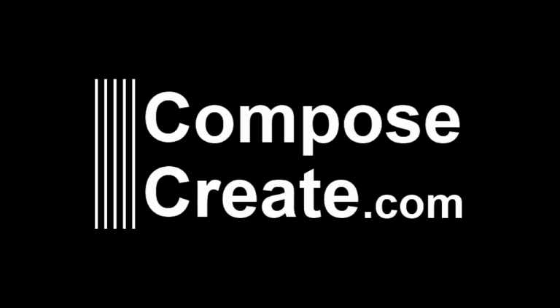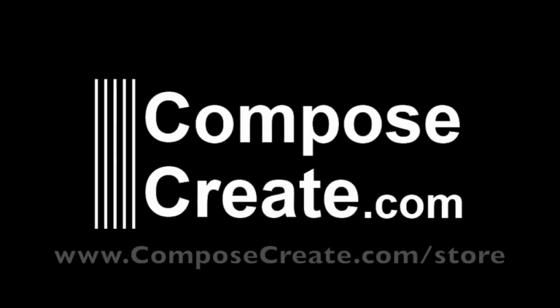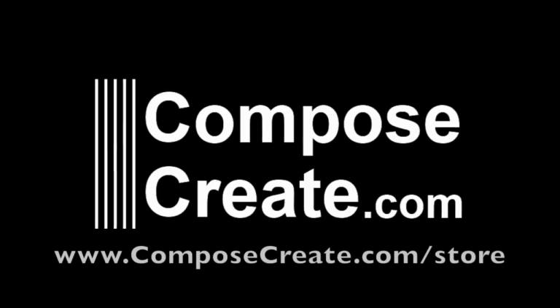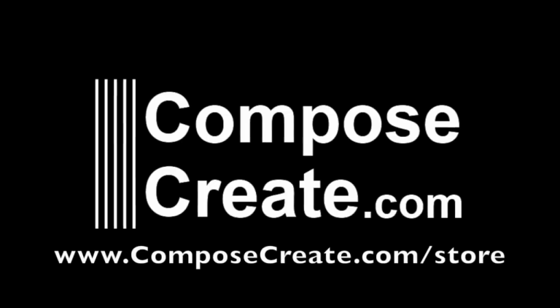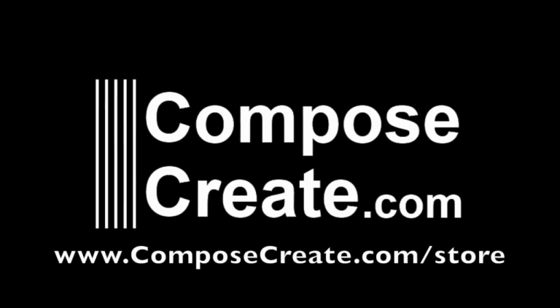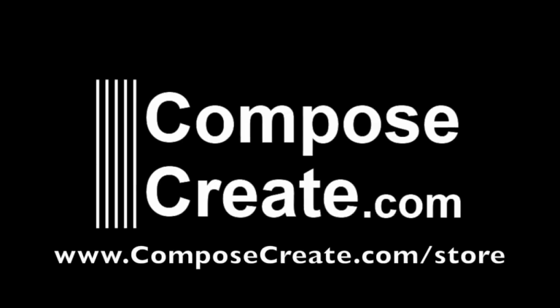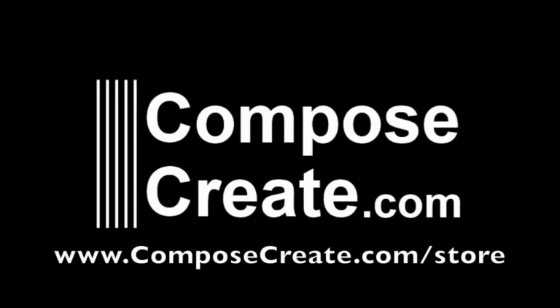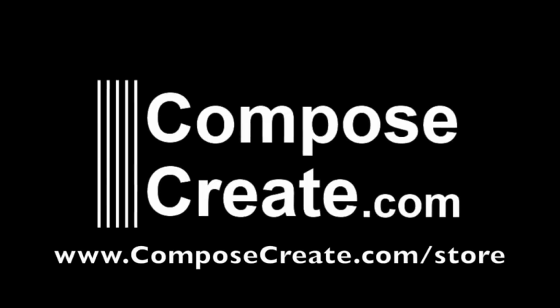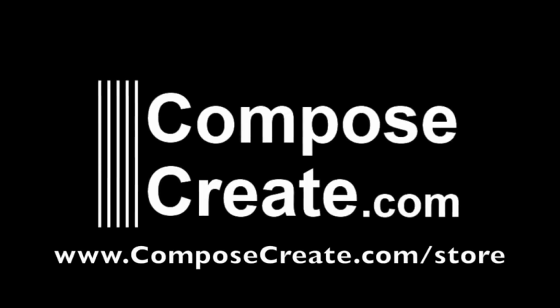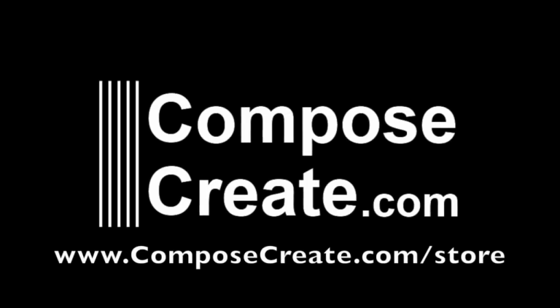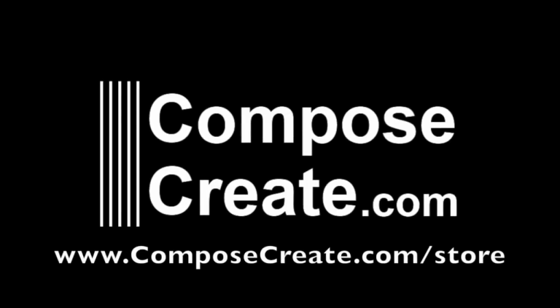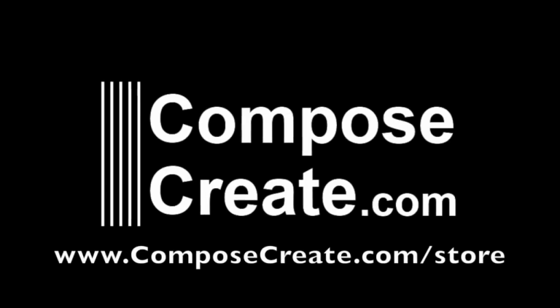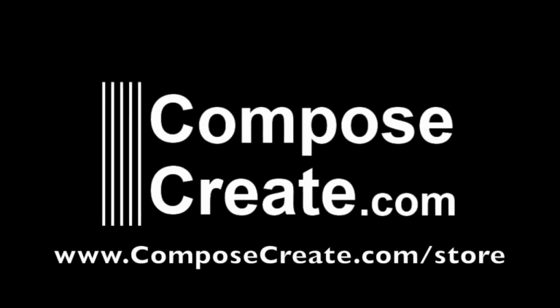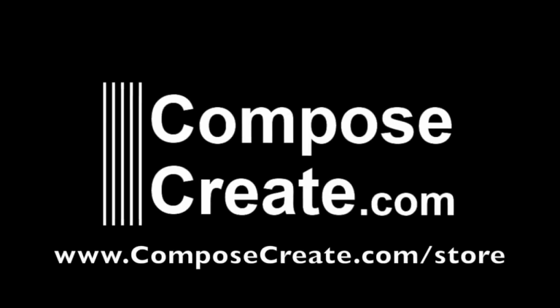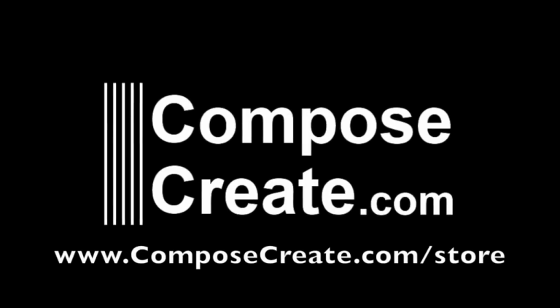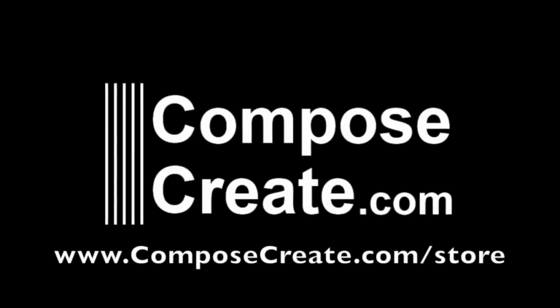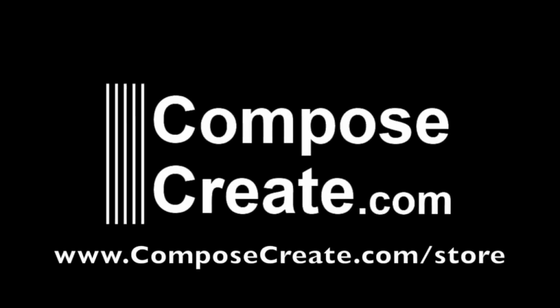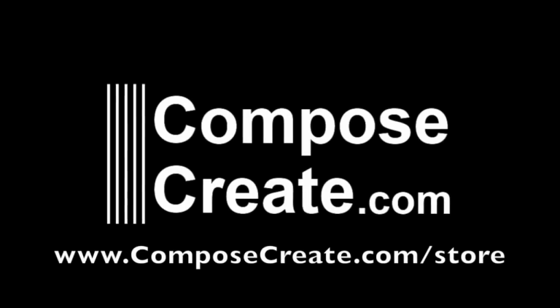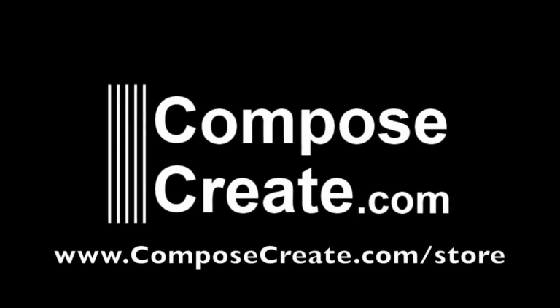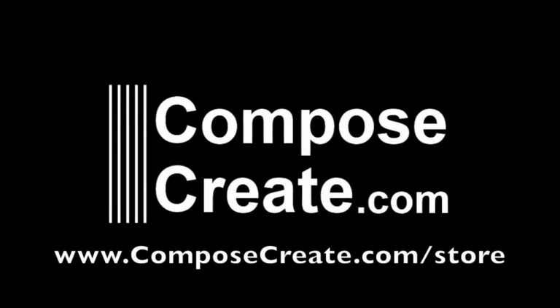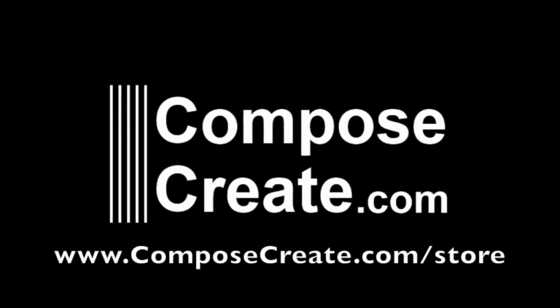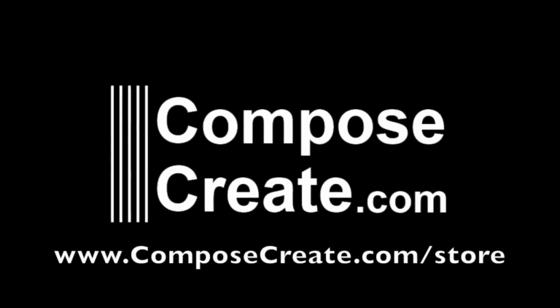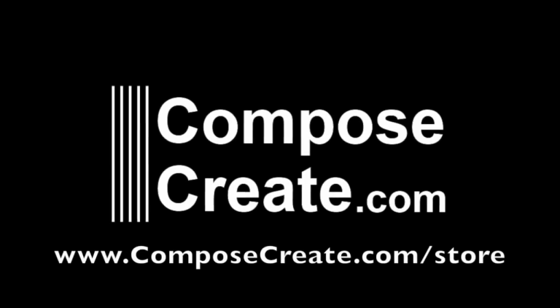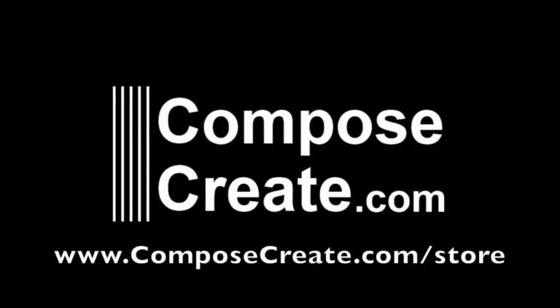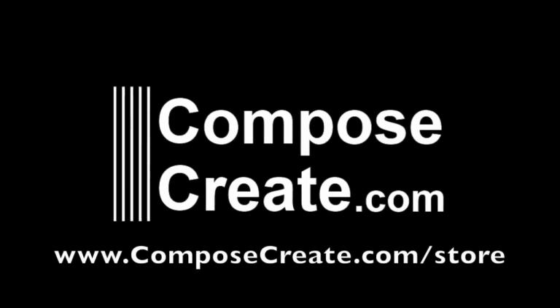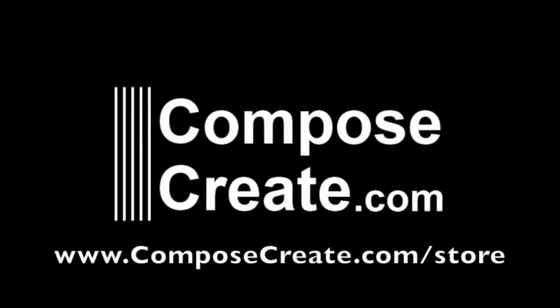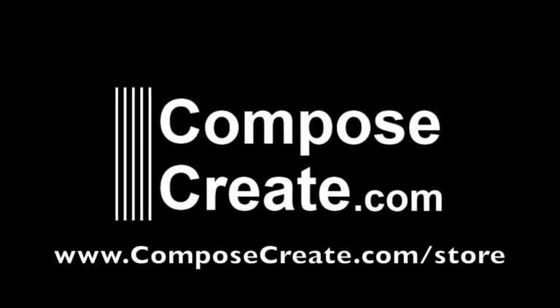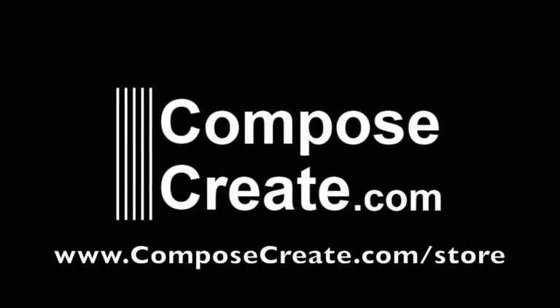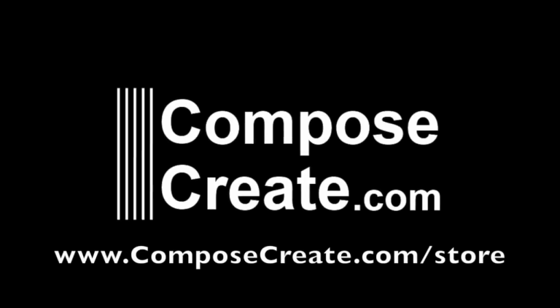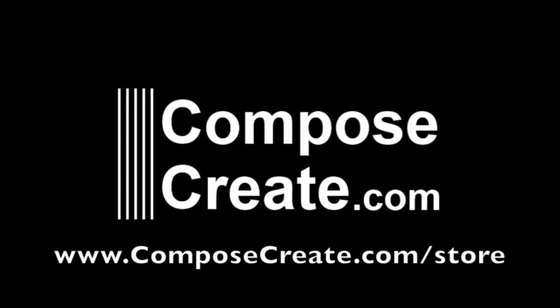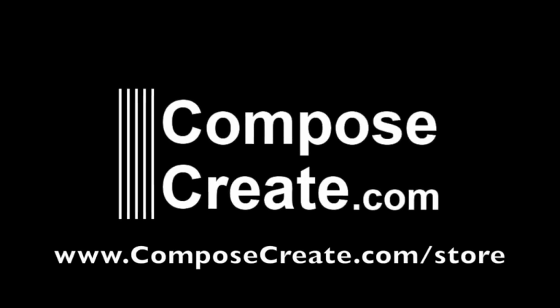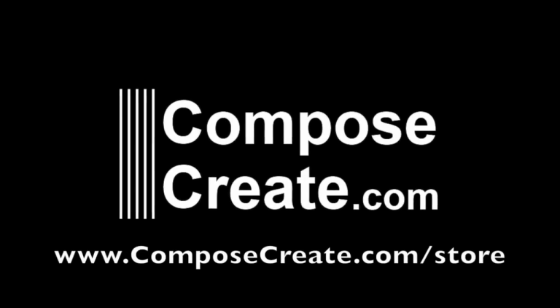Visit composecreate.com to buy this piece and print it instantly from your email. Thank you.